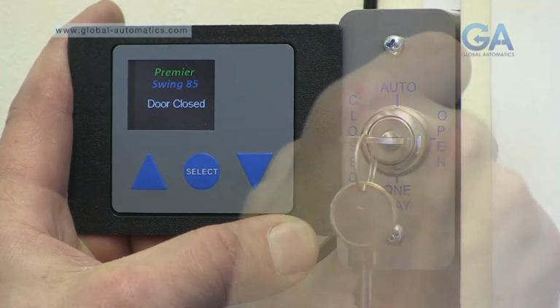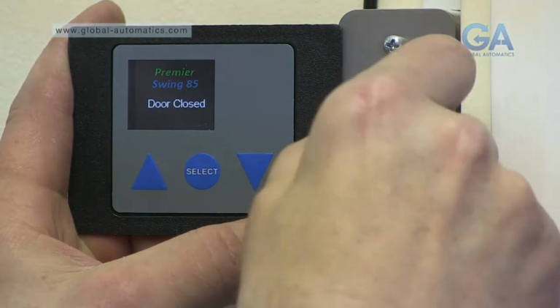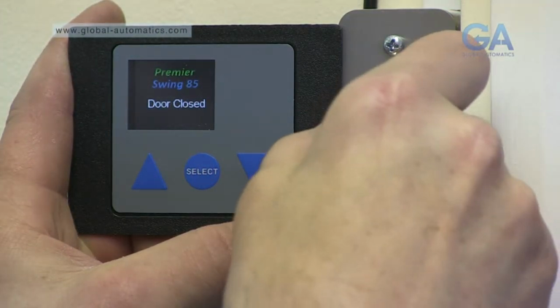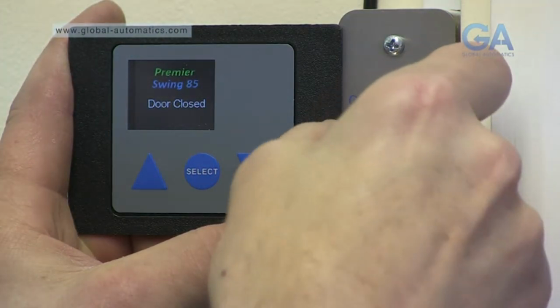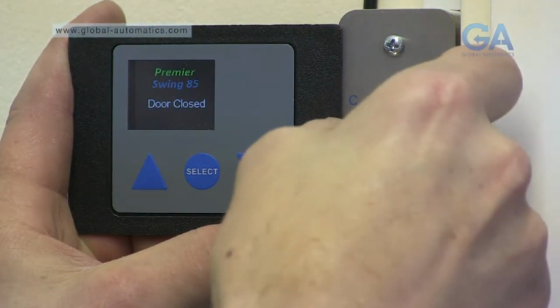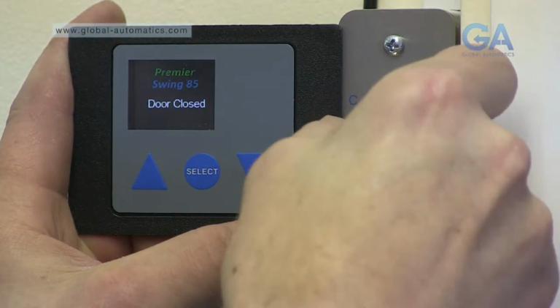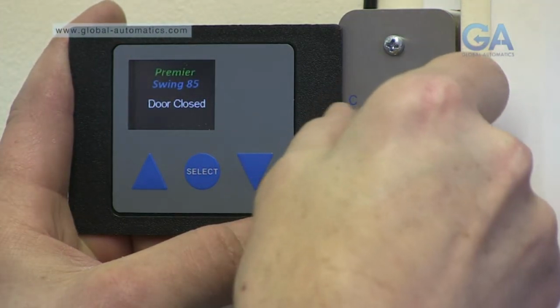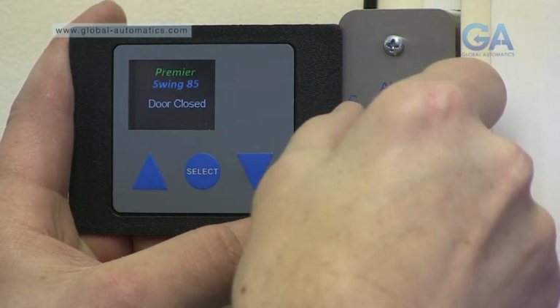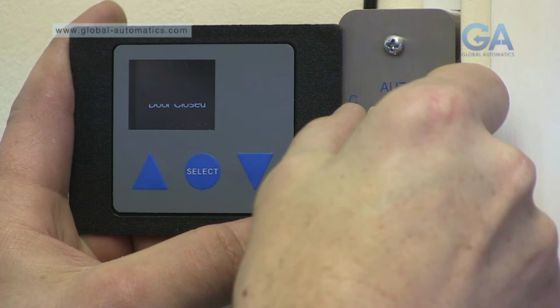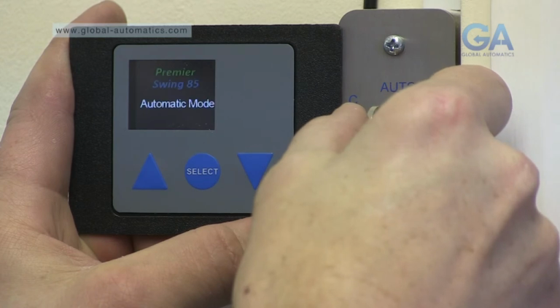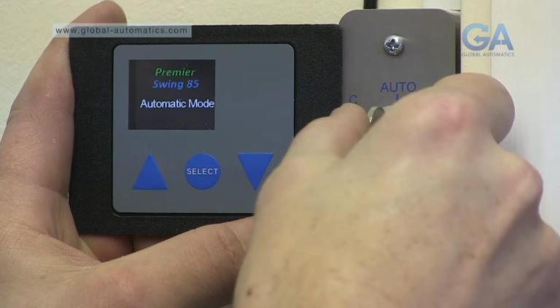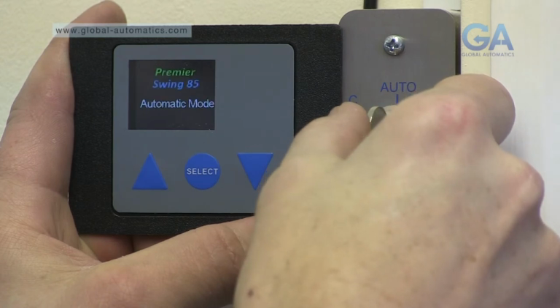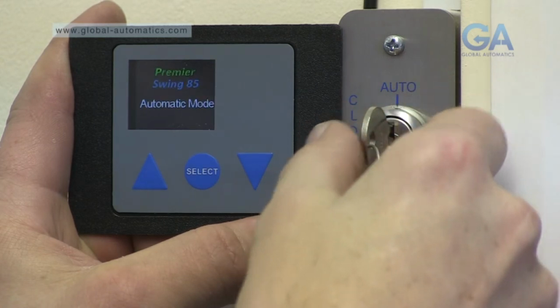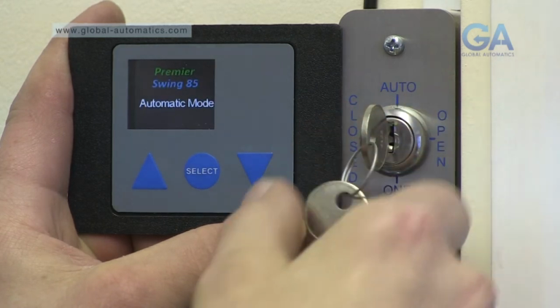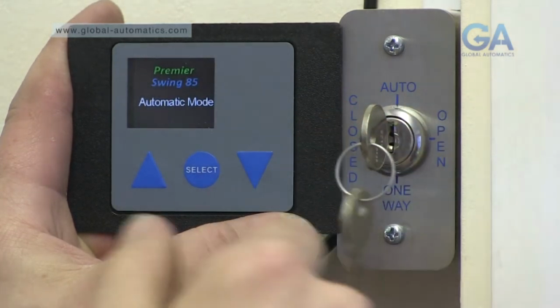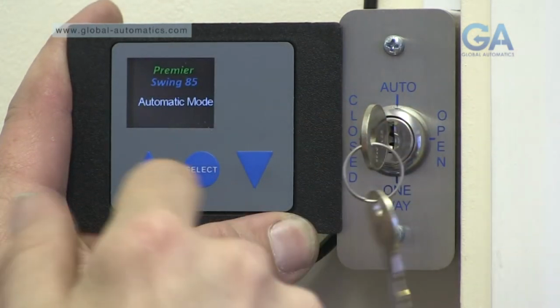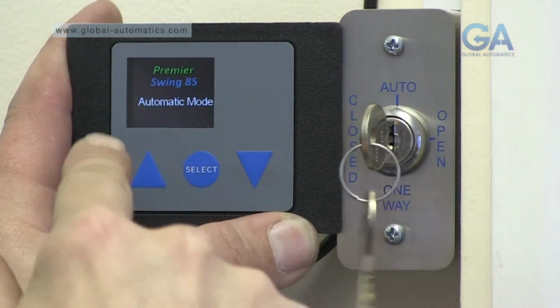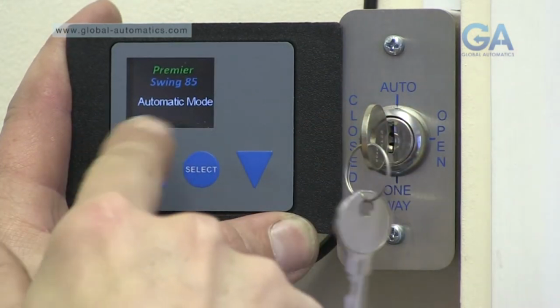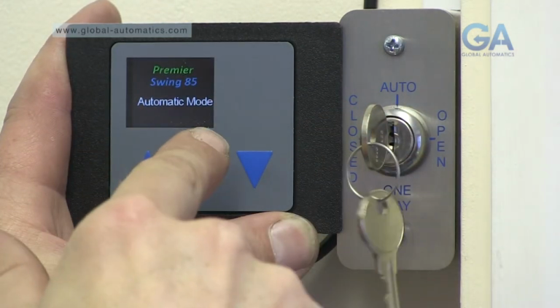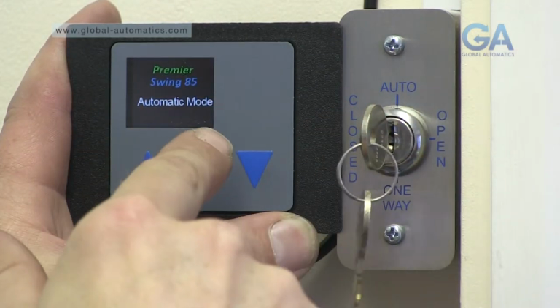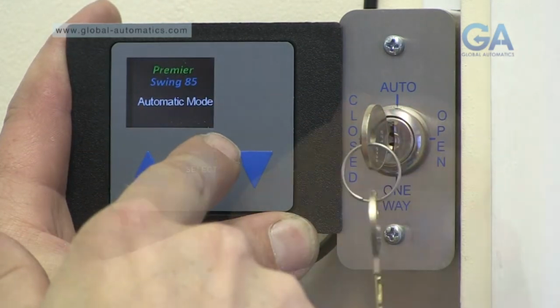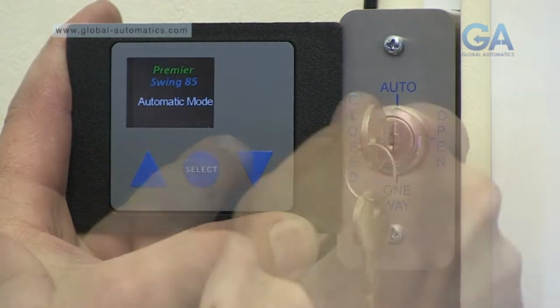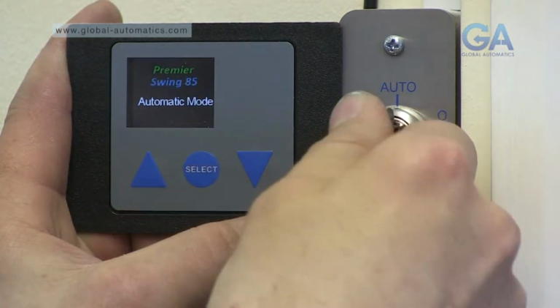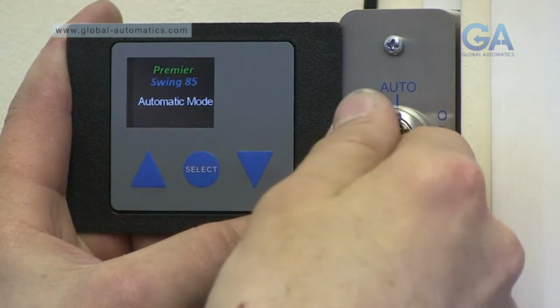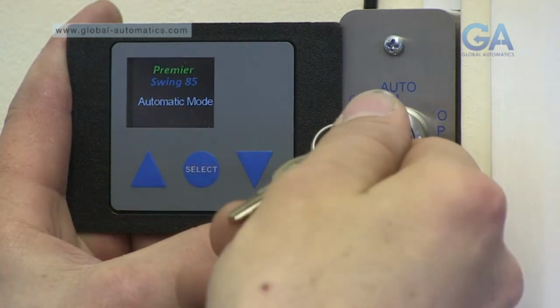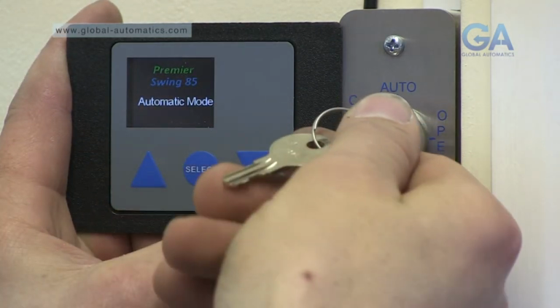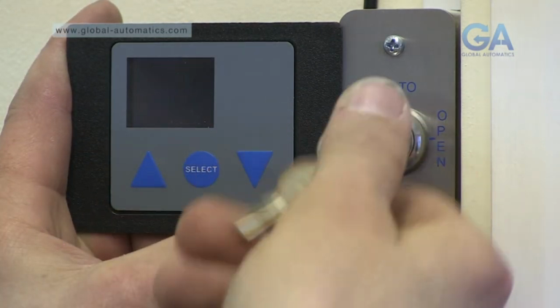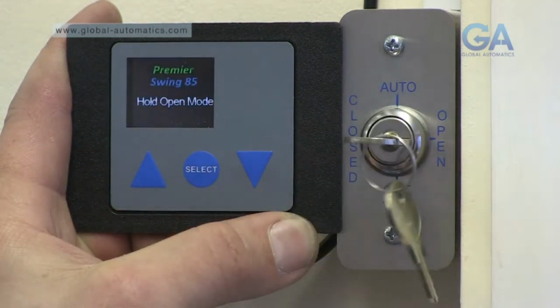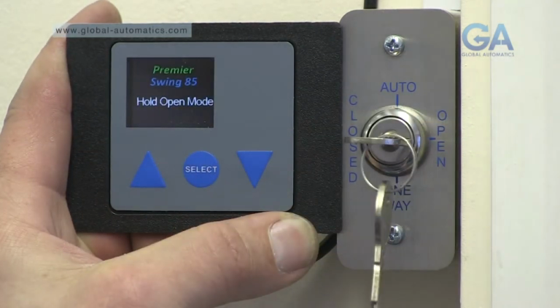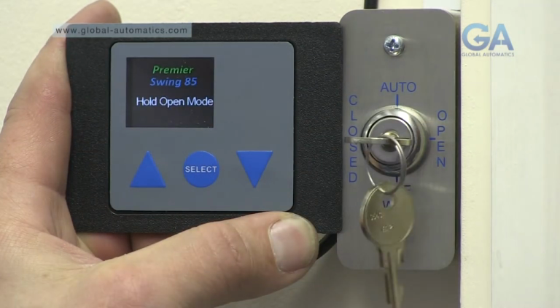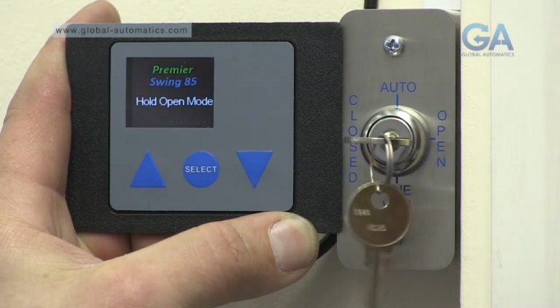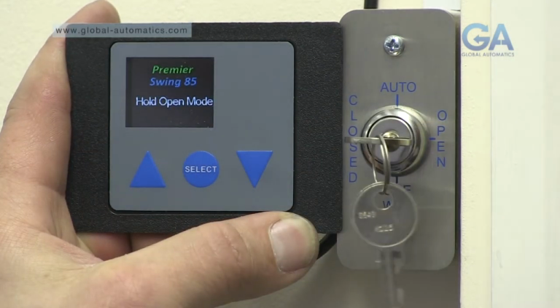This is an example of how the key switch works, changing the operating functions for your customers.